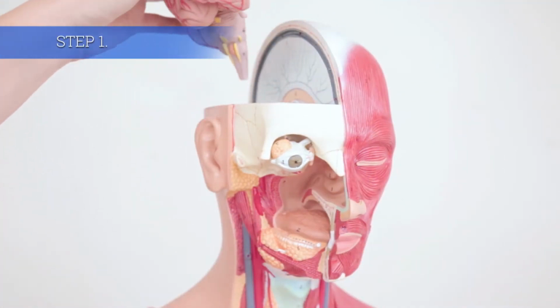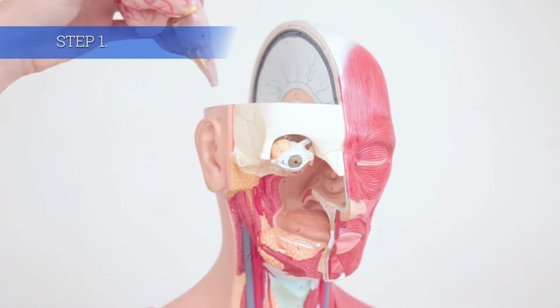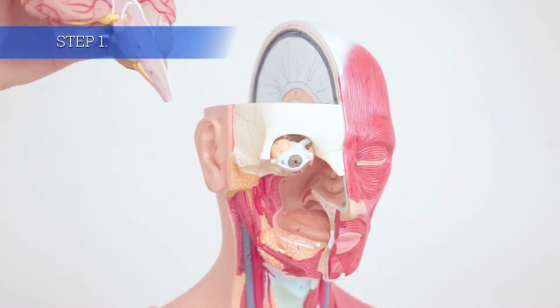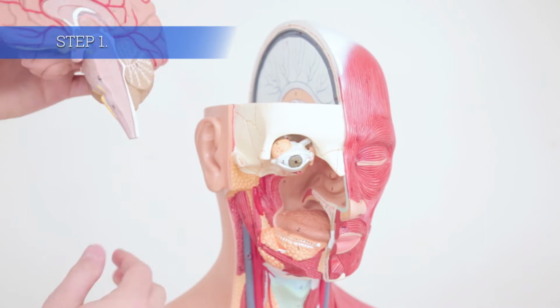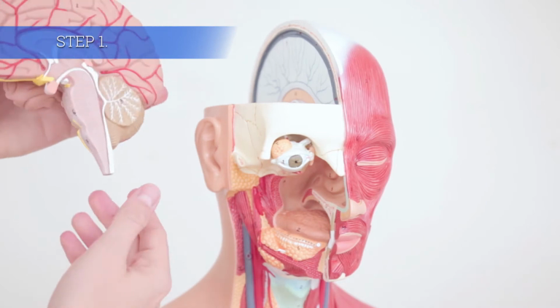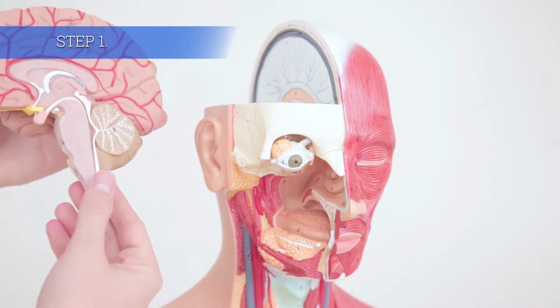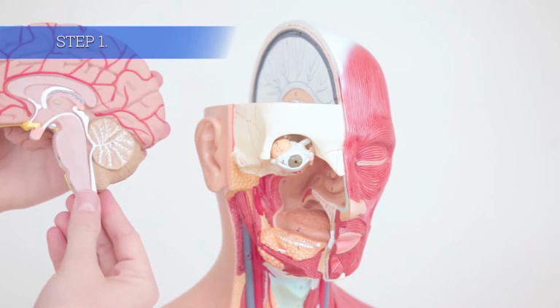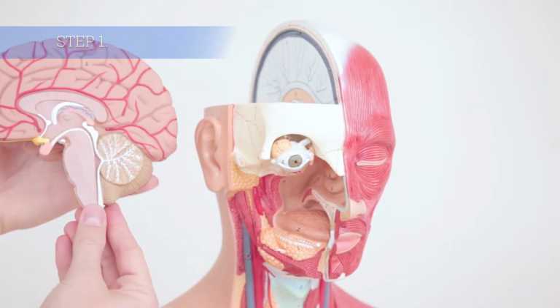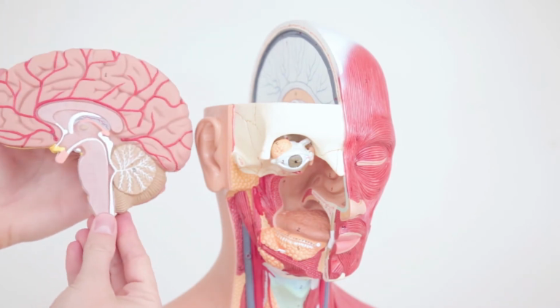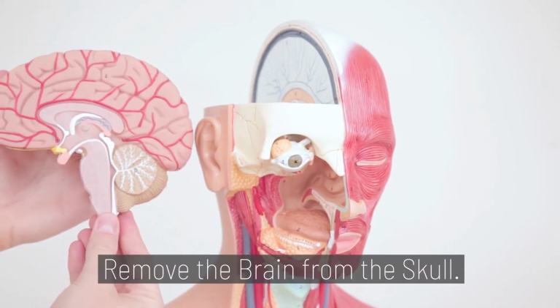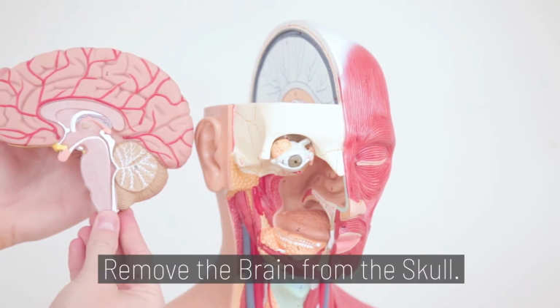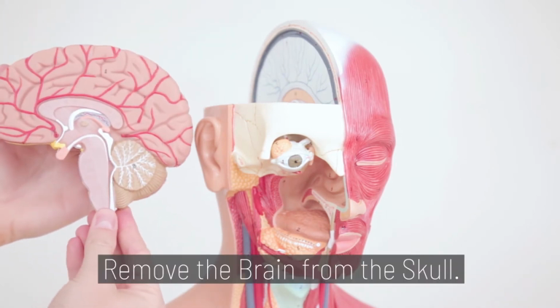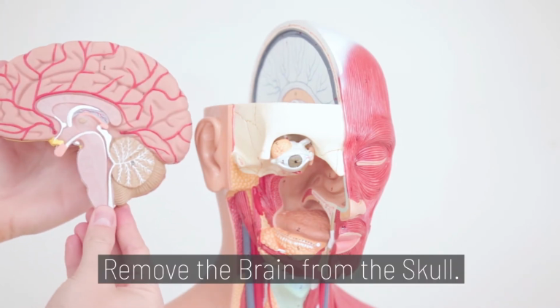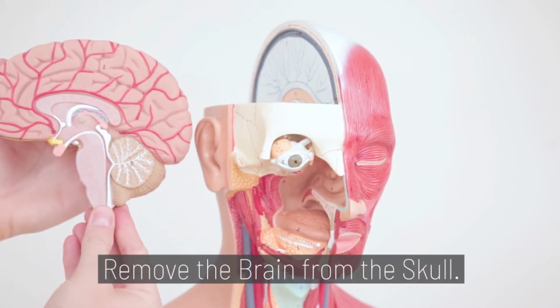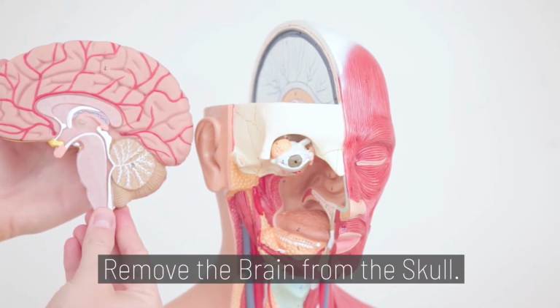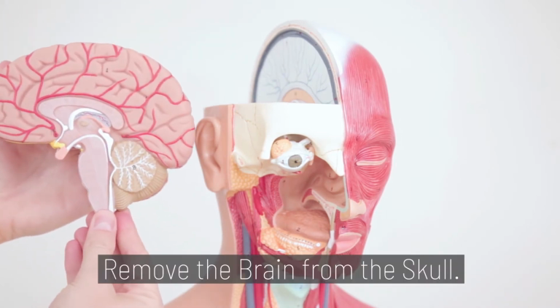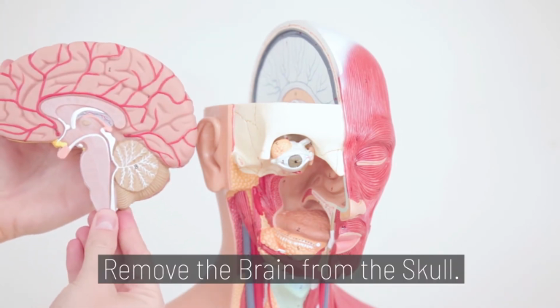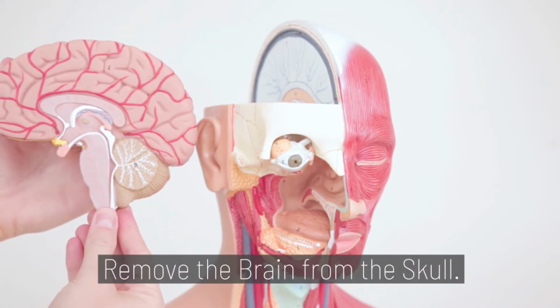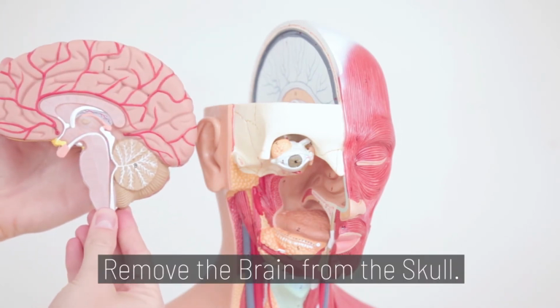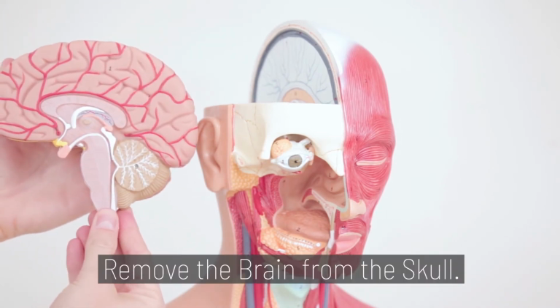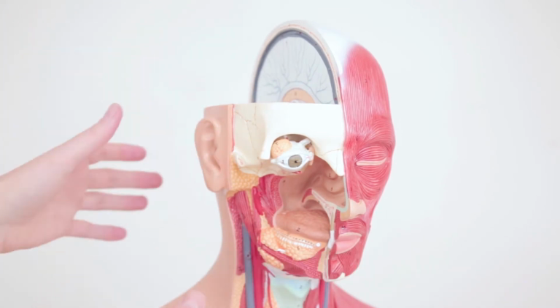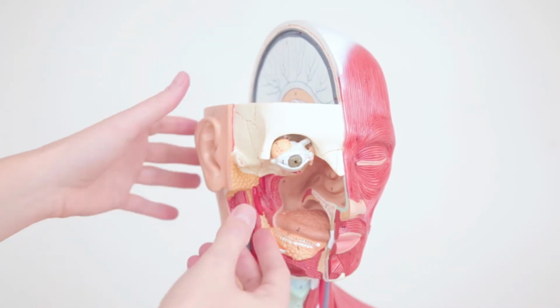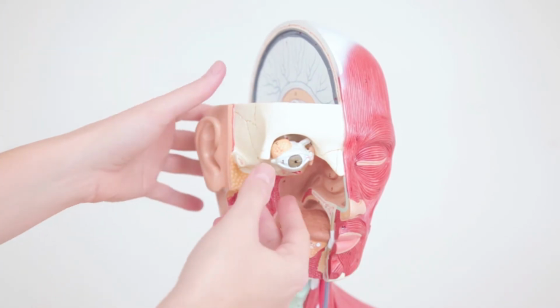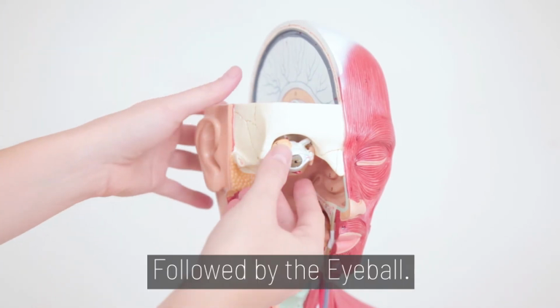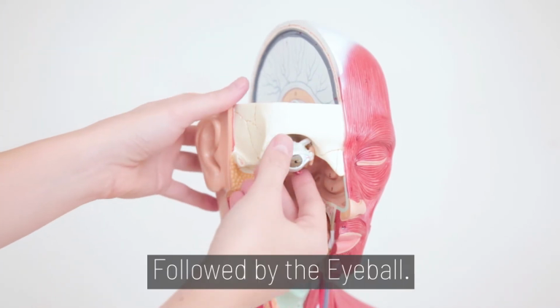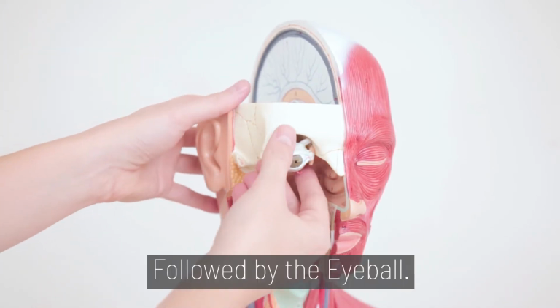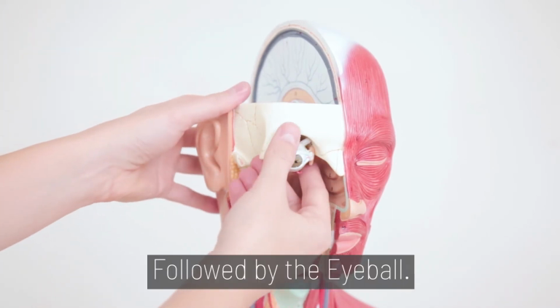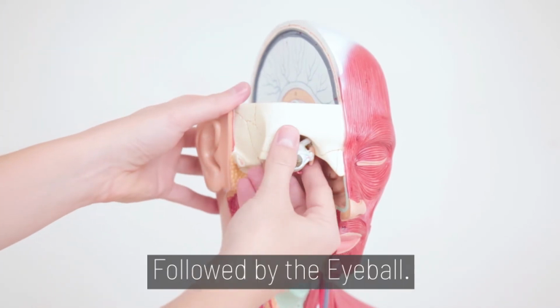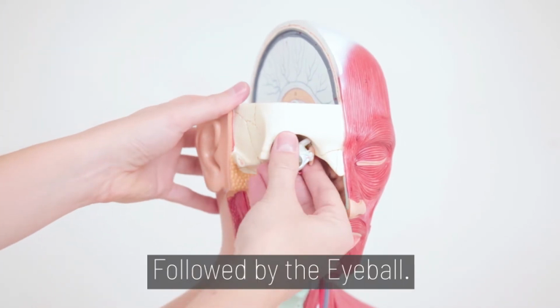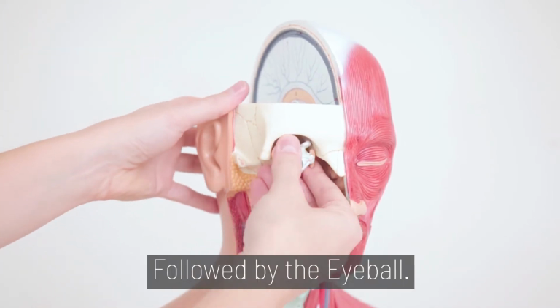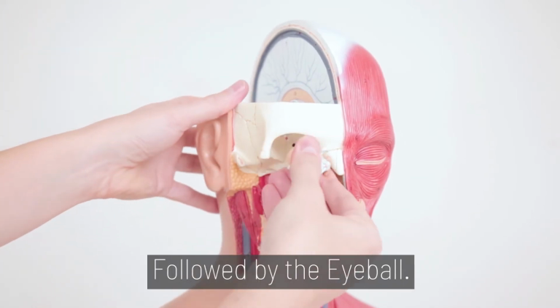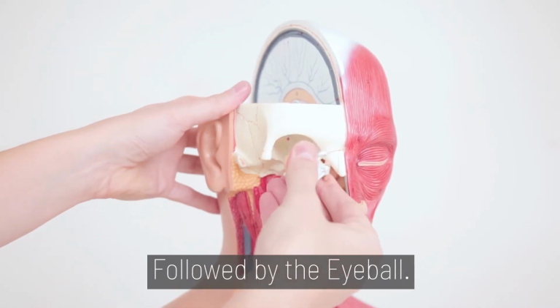Step 1. Remove the brain from the skull, followed by the eyeball.